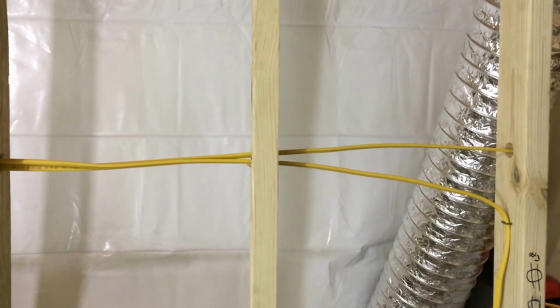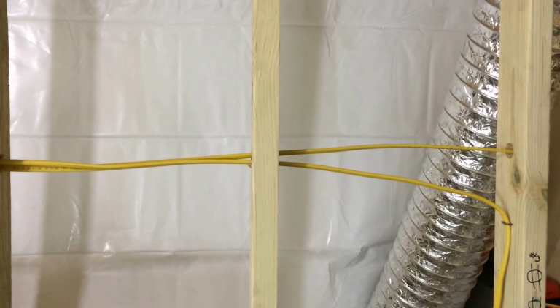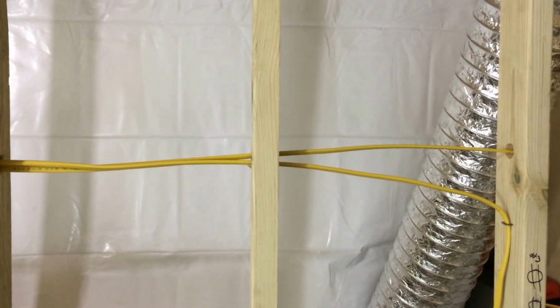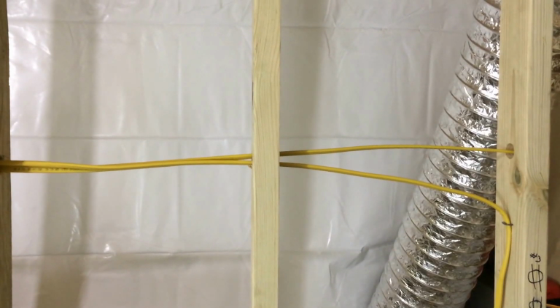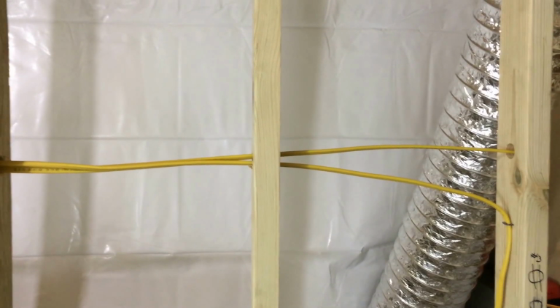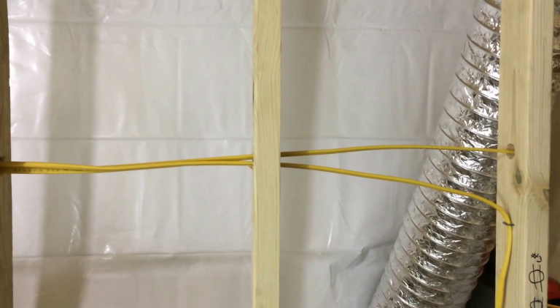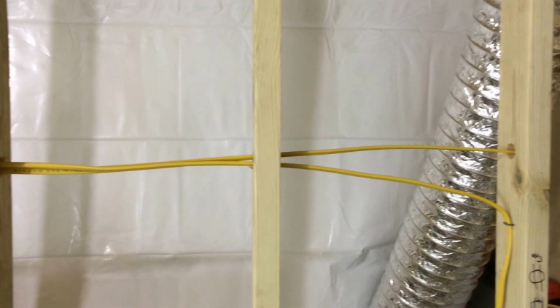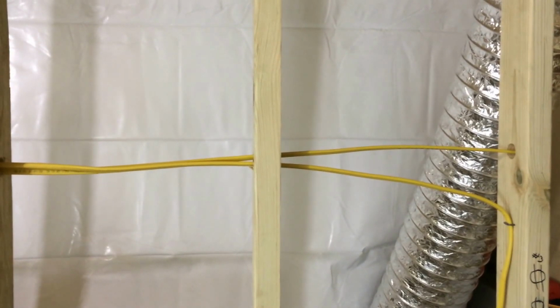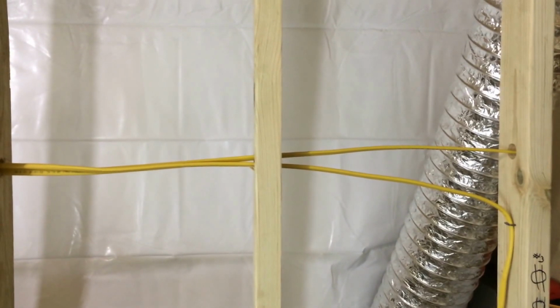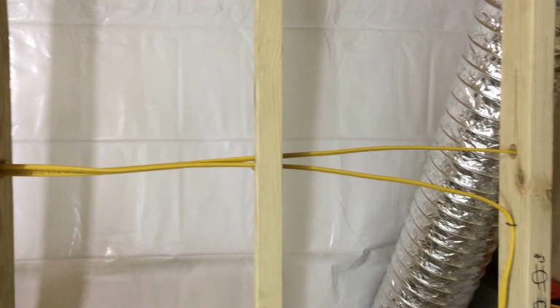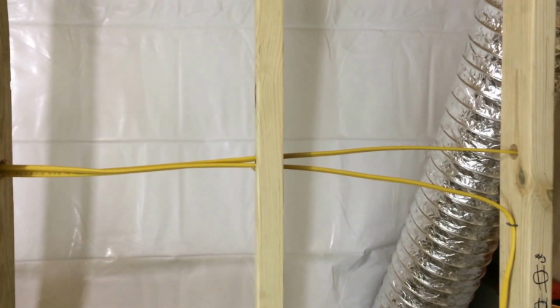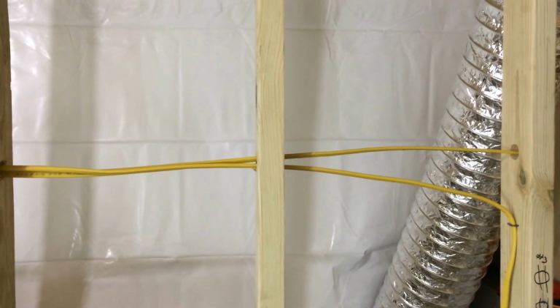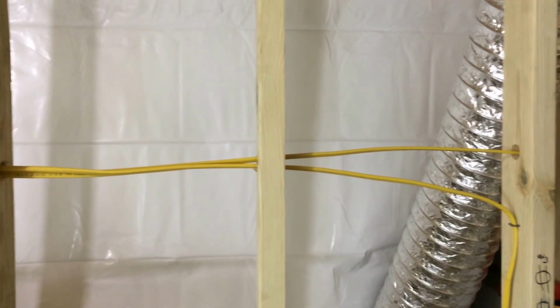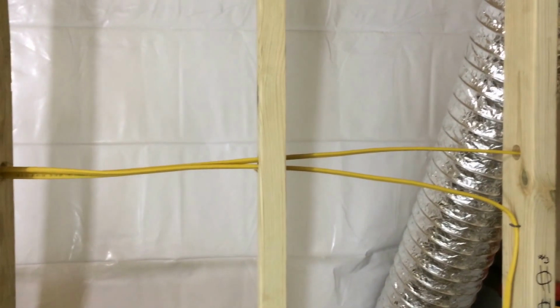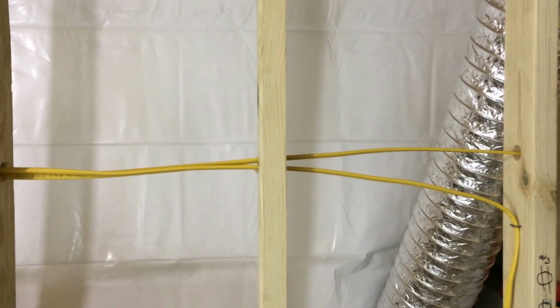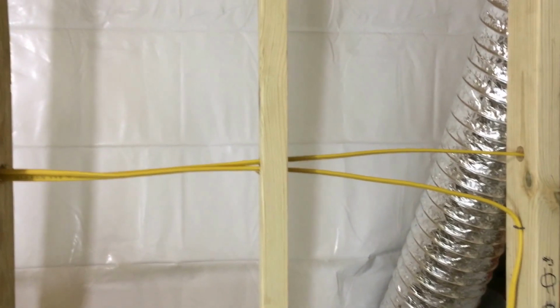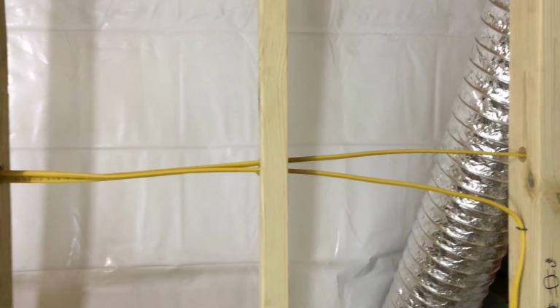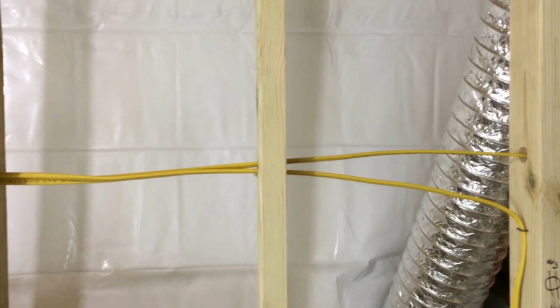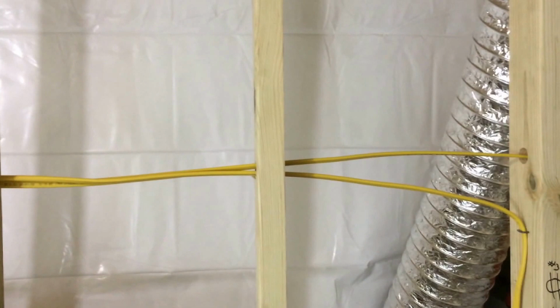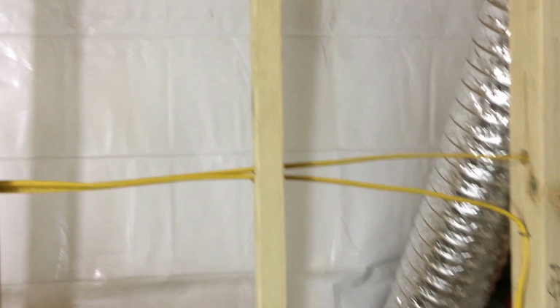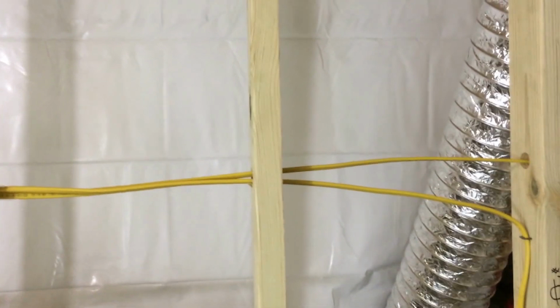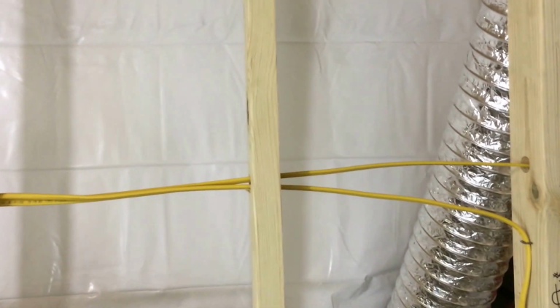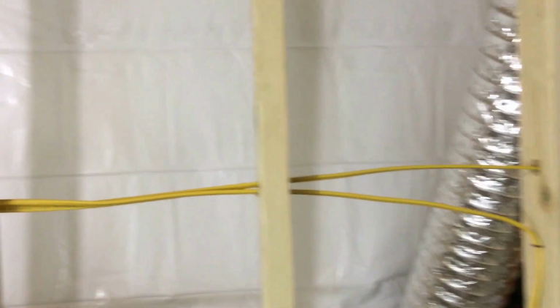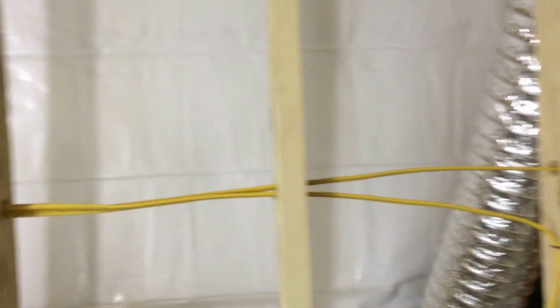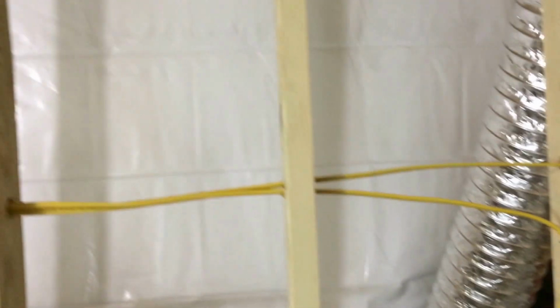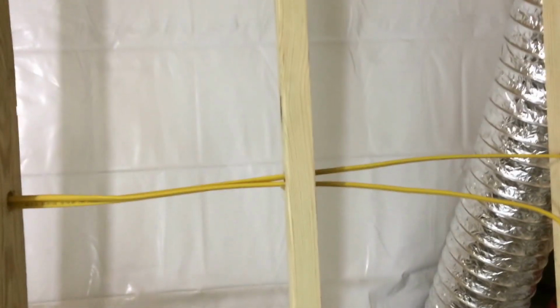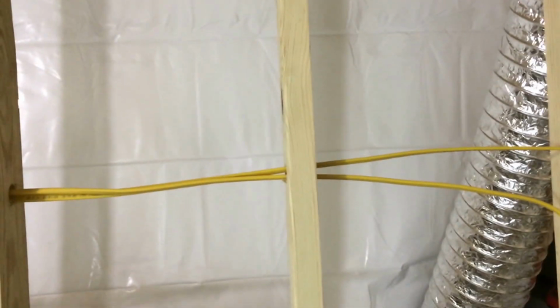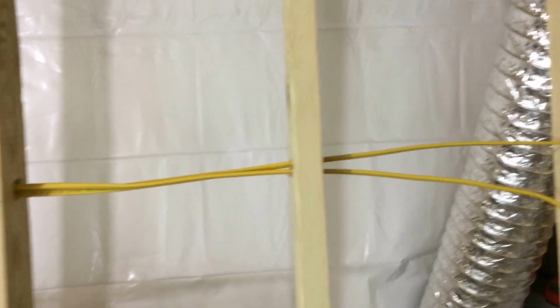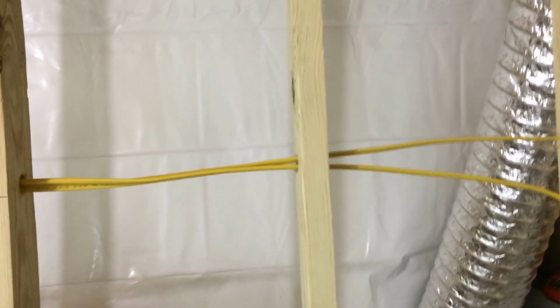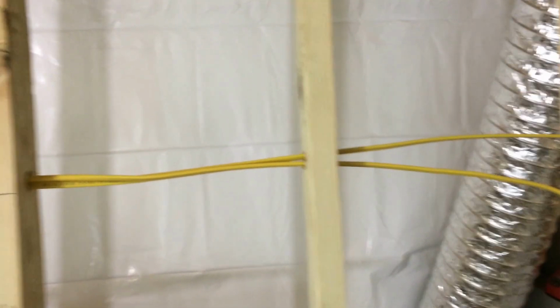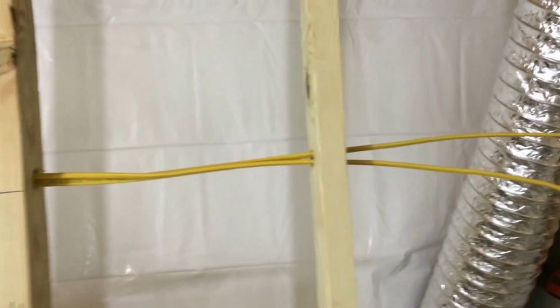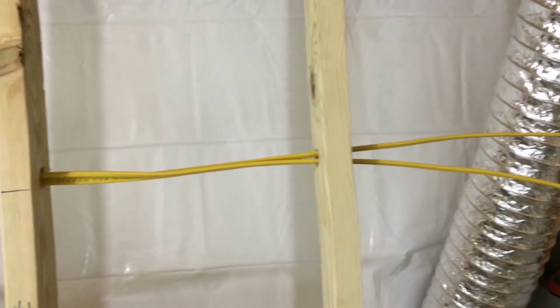Hey everybody, KGB Grow here. Back for the continuation of basic wiring for your grow room.